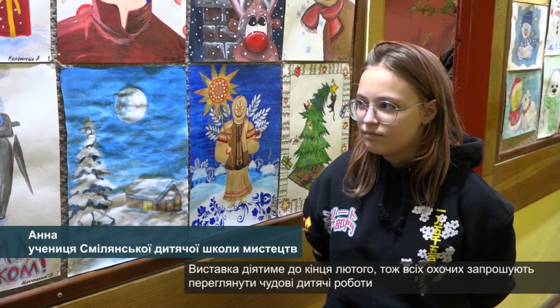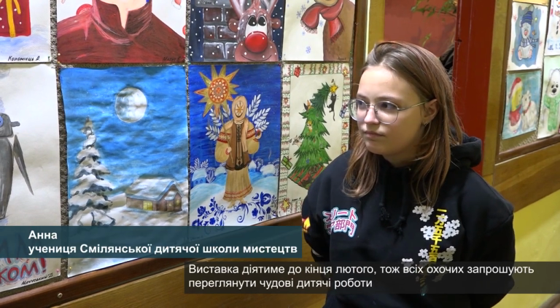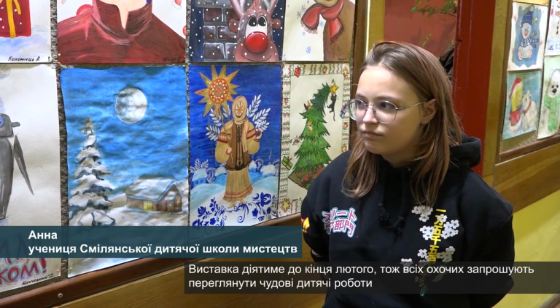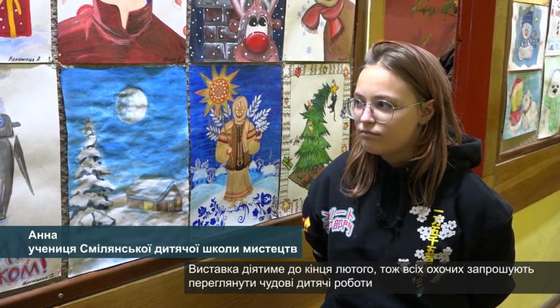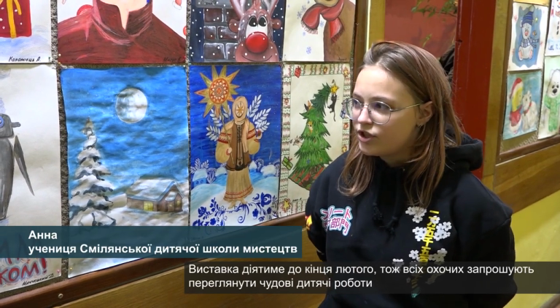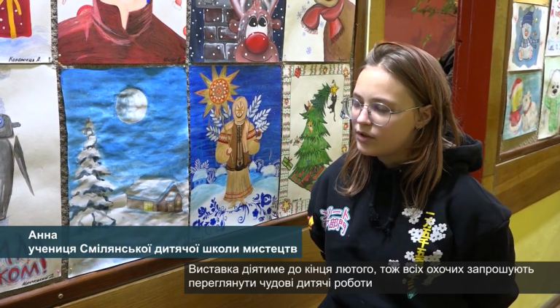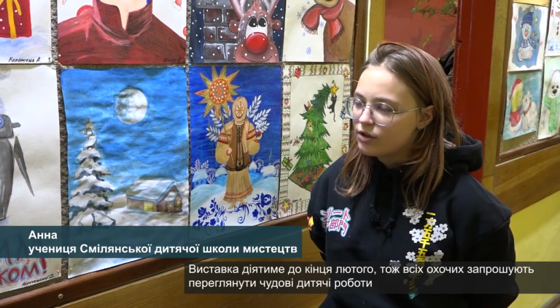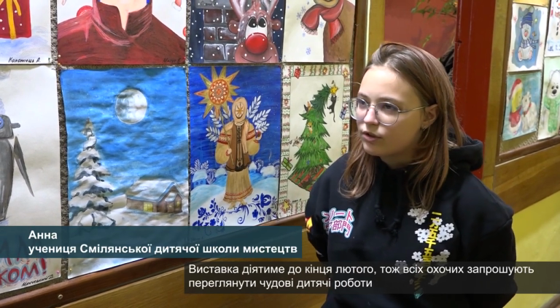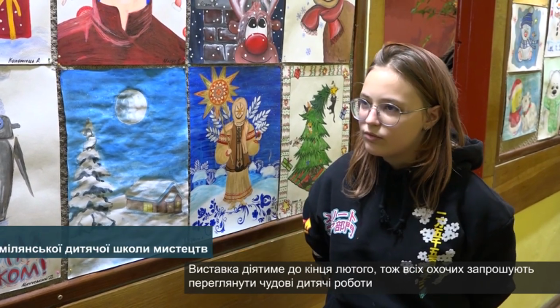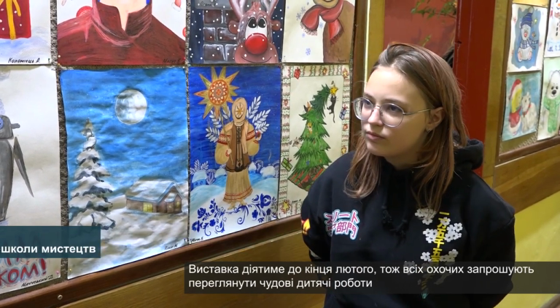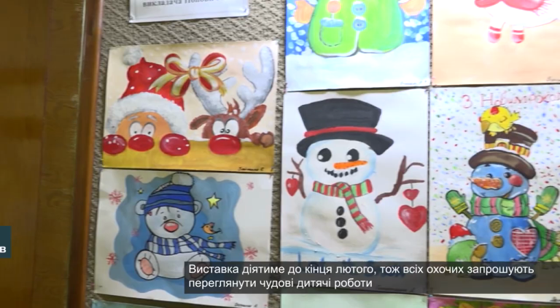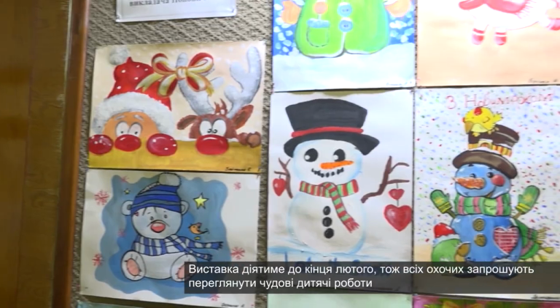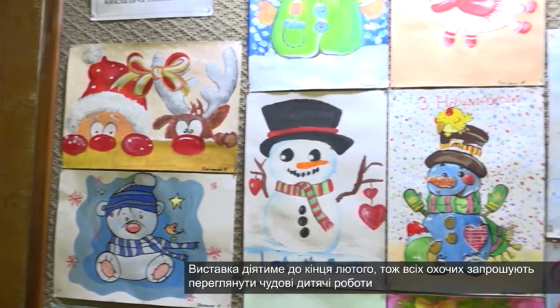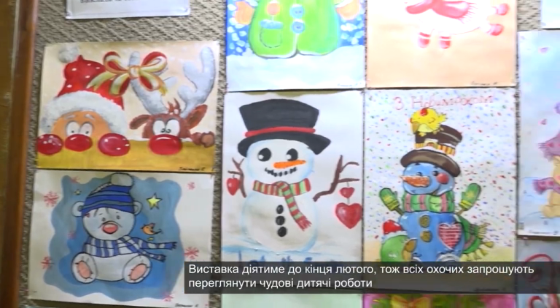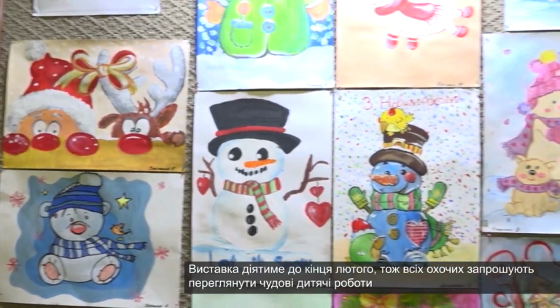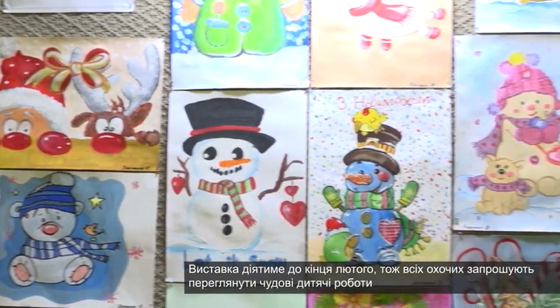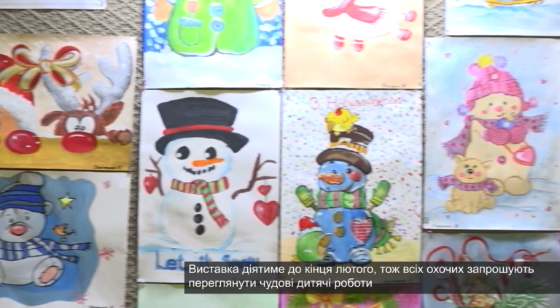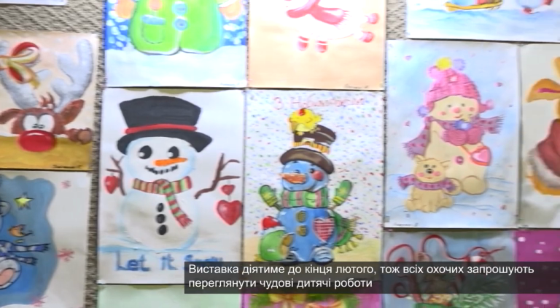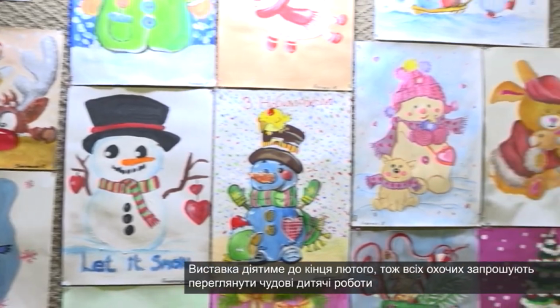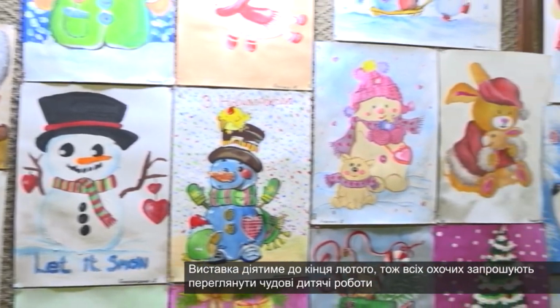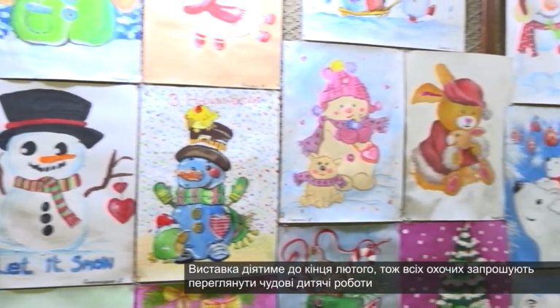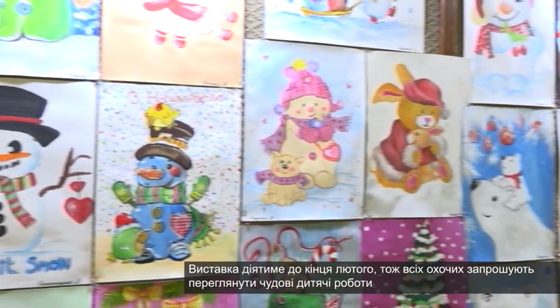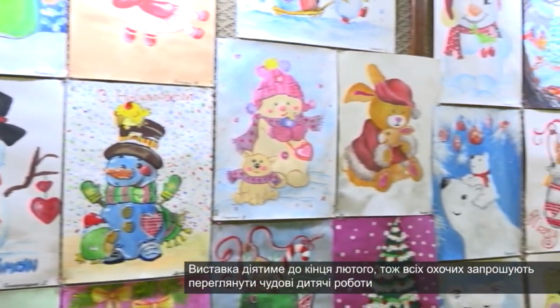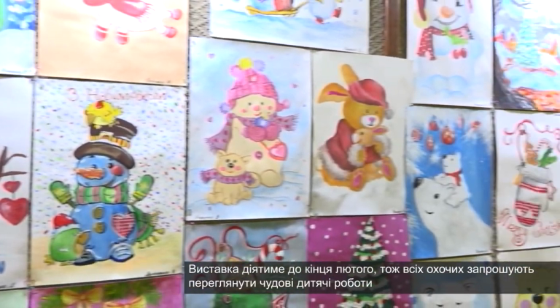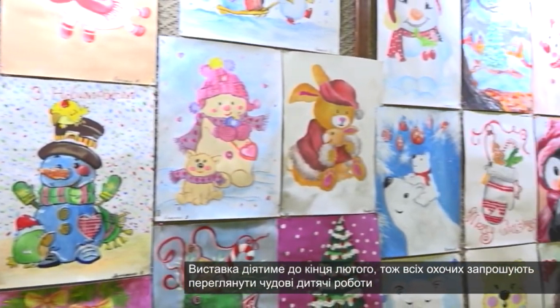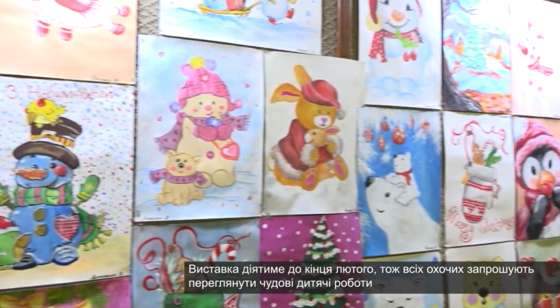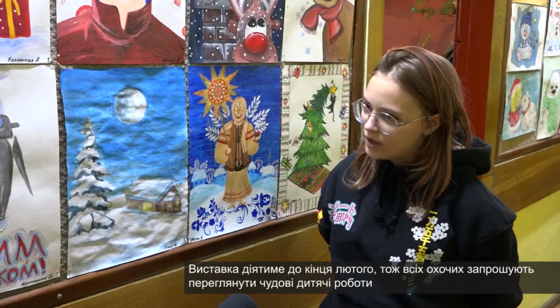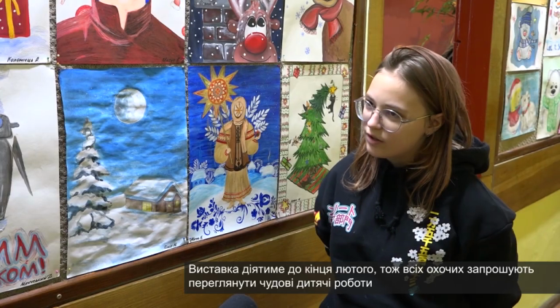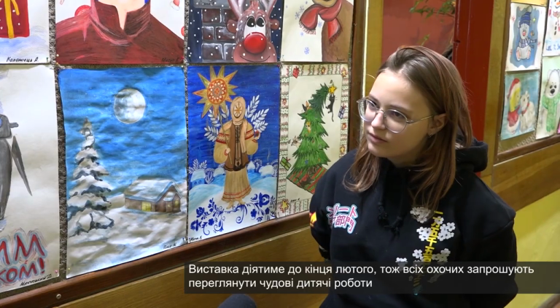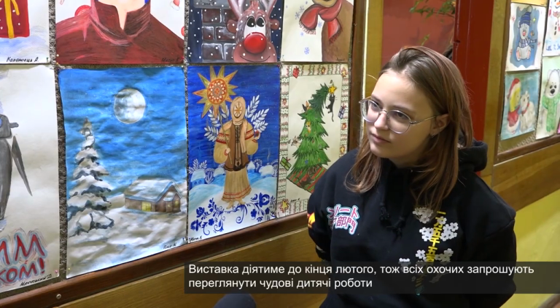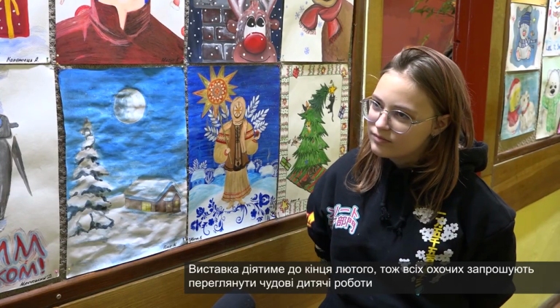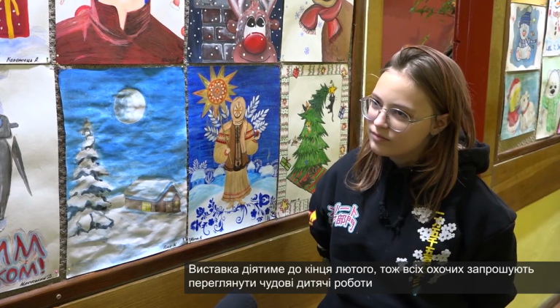More than five years. At this exhibition, your work is present, right? Yes. Show us.